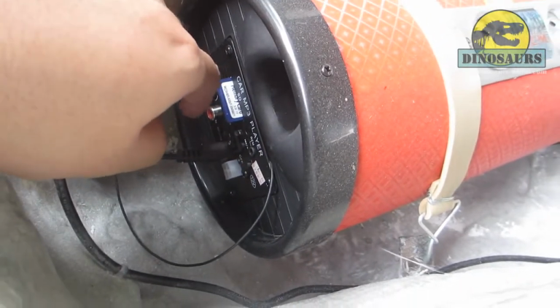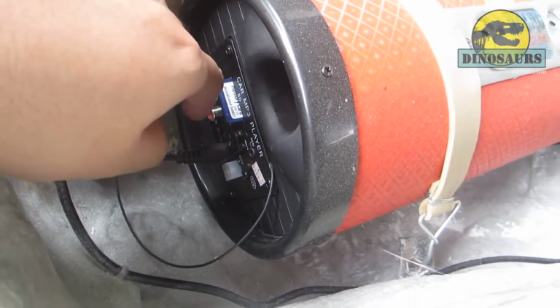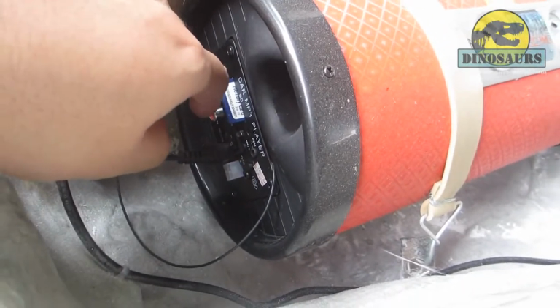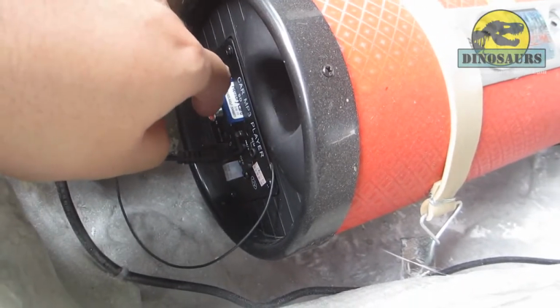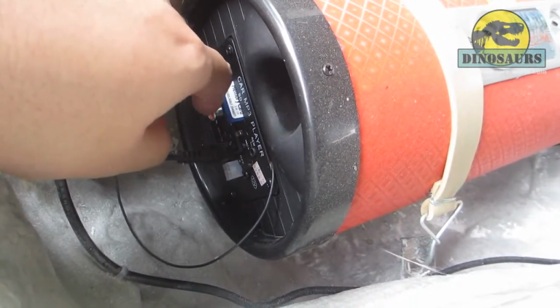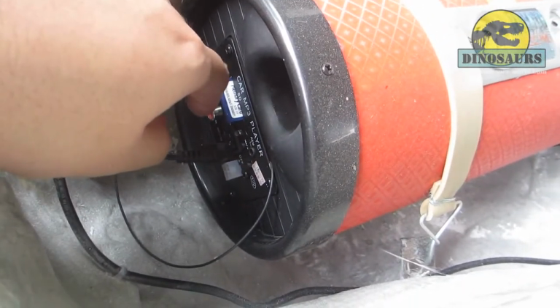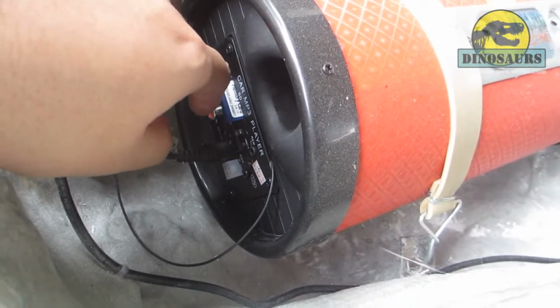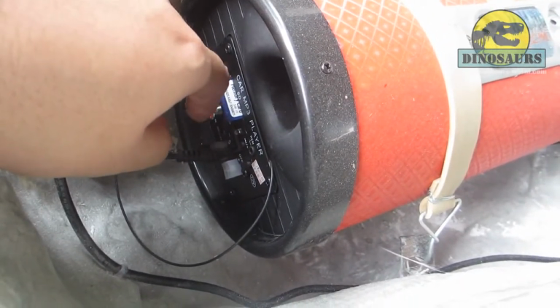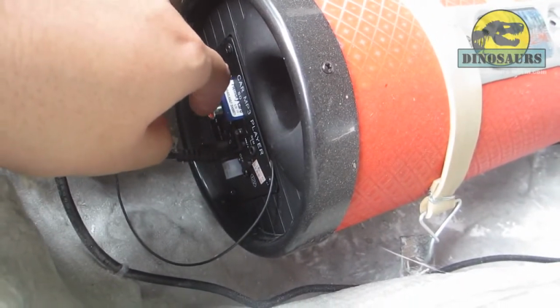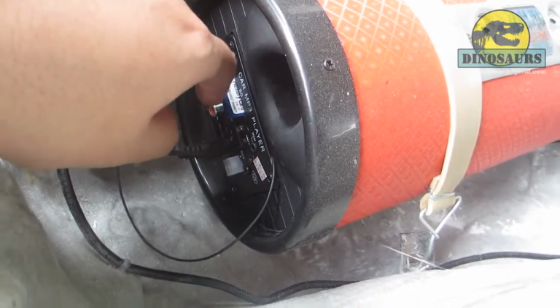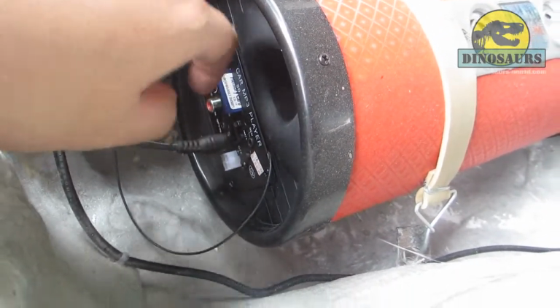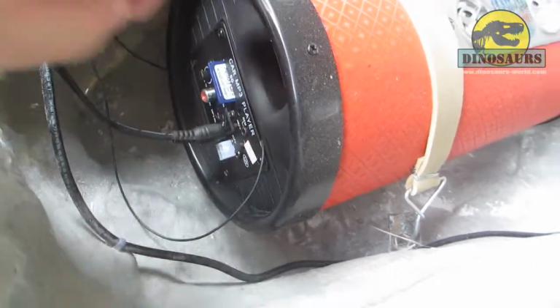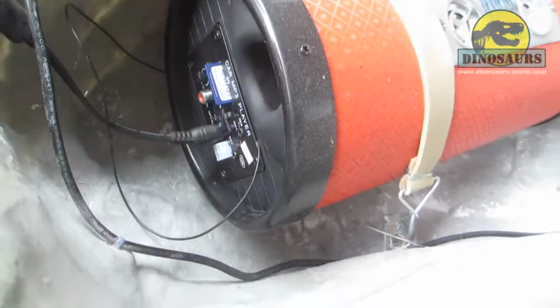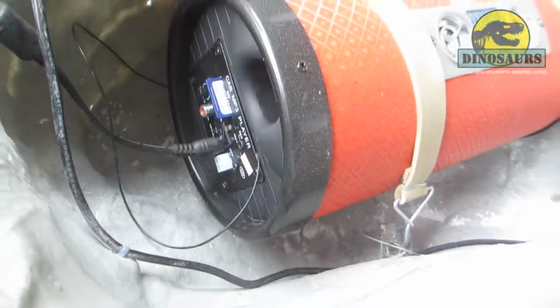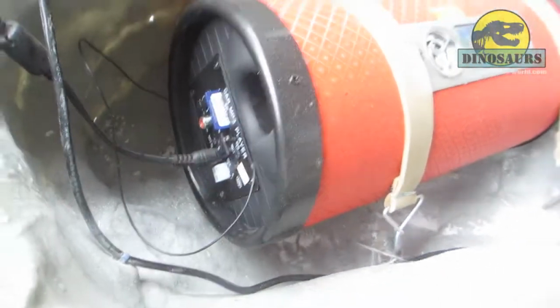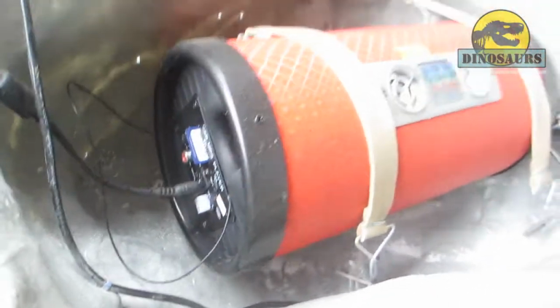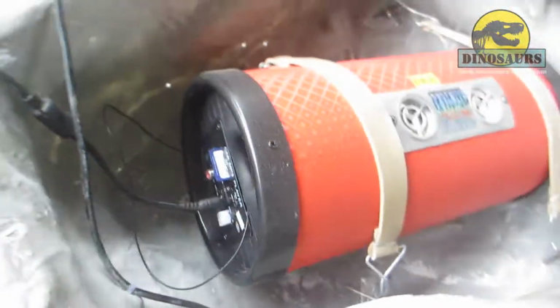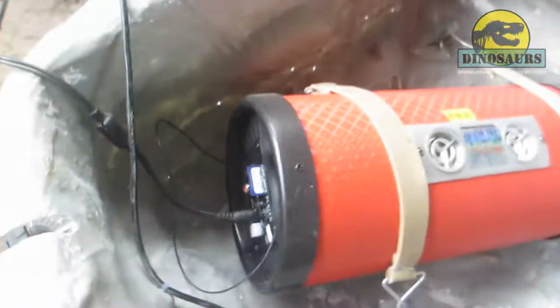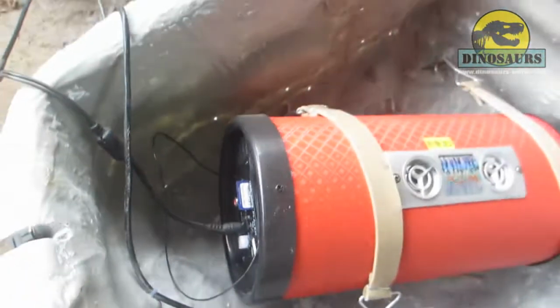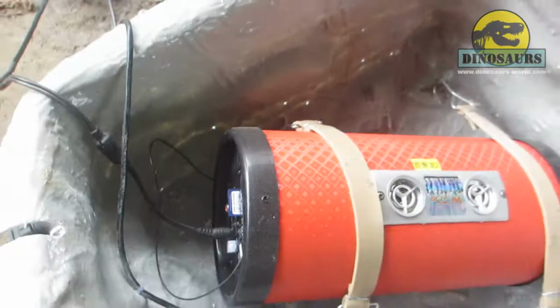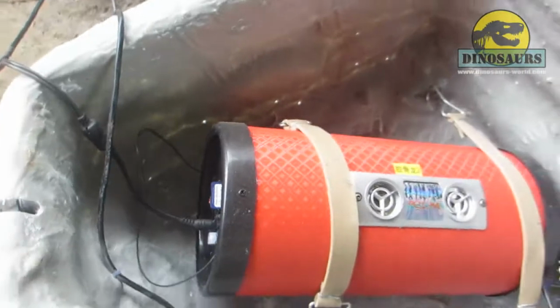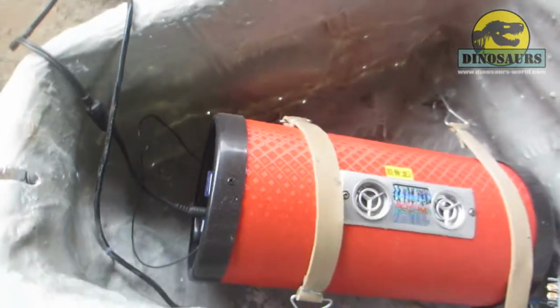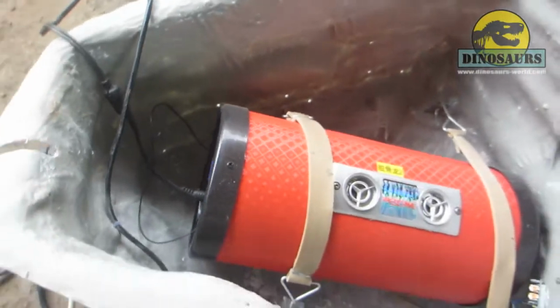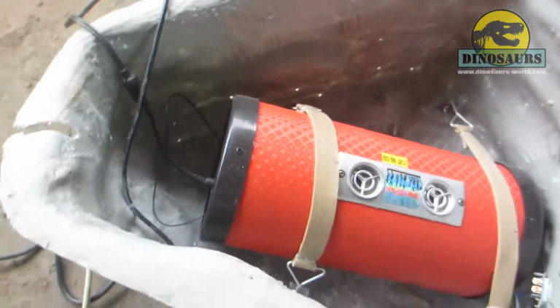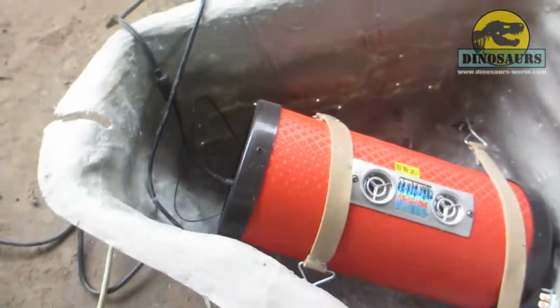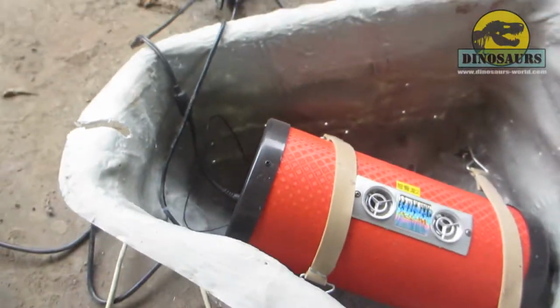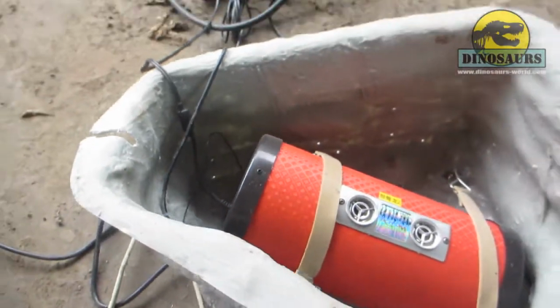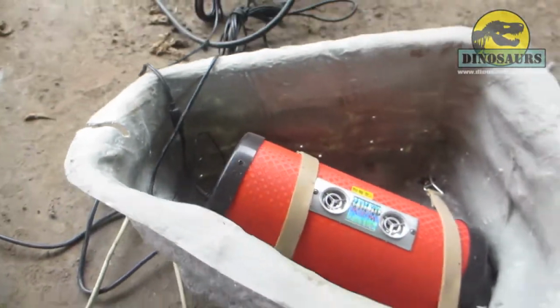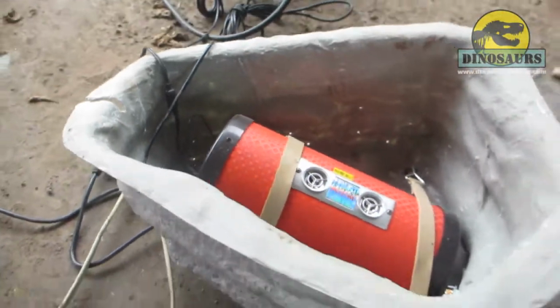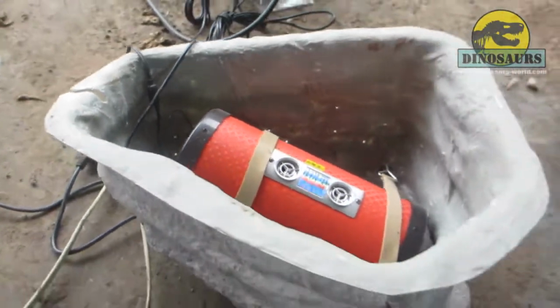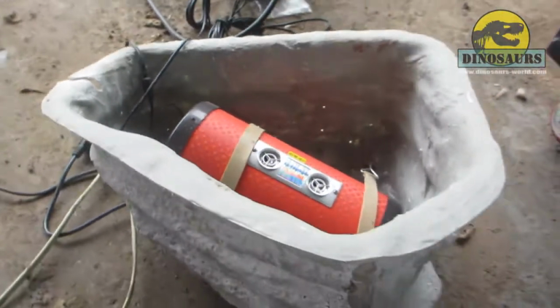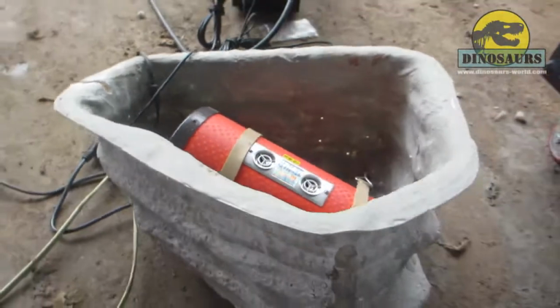You can record any dinosaur's voice by using the computer and record the sound to the SD card, so you can change the sound by yourself. Now I will take a look for you.